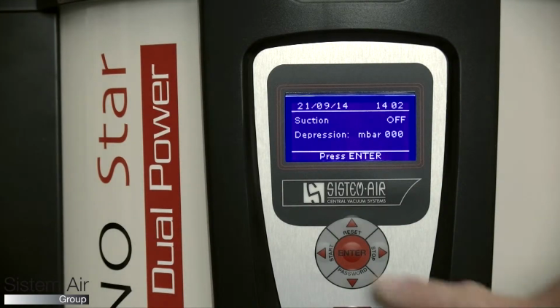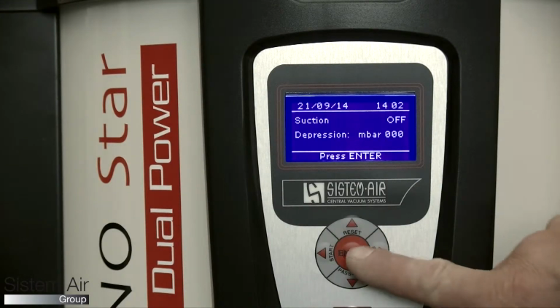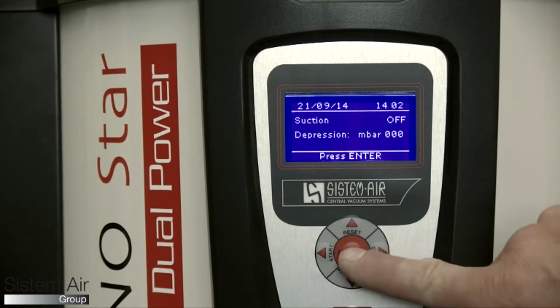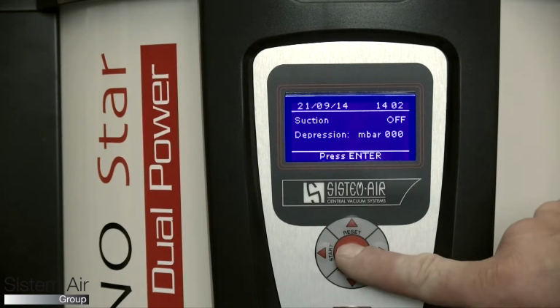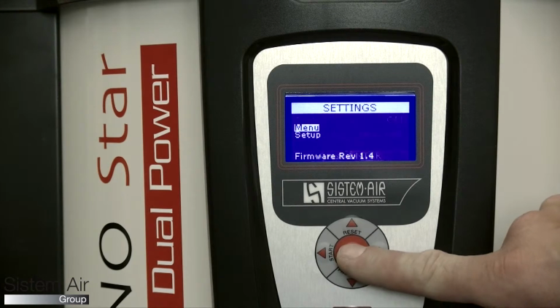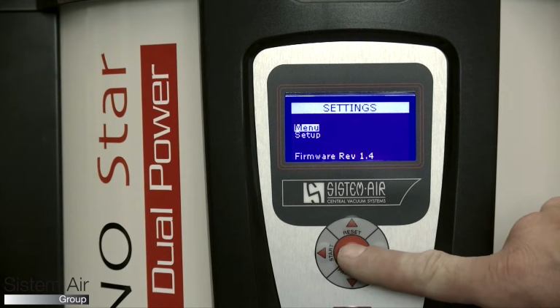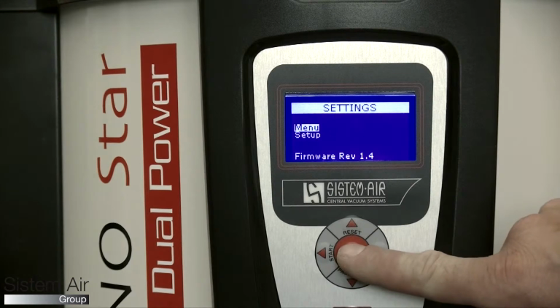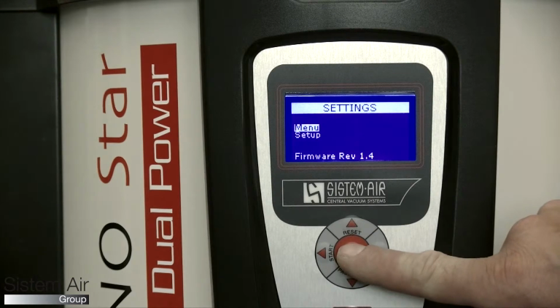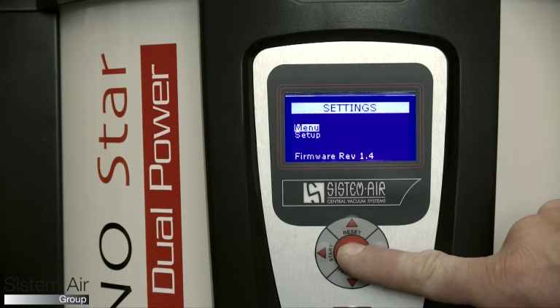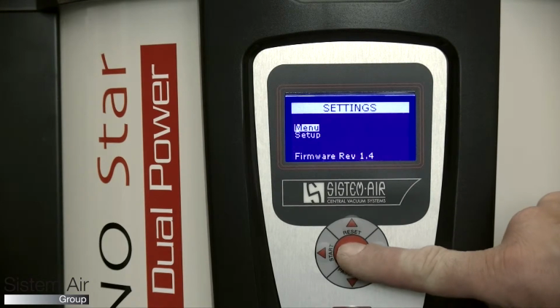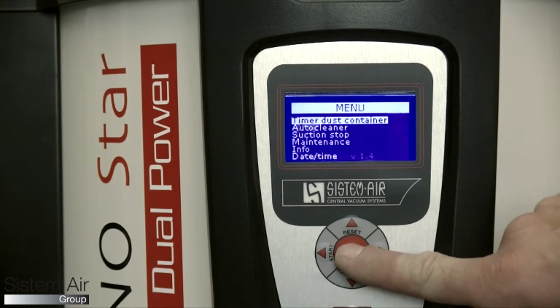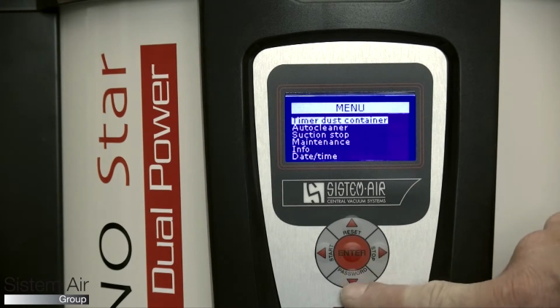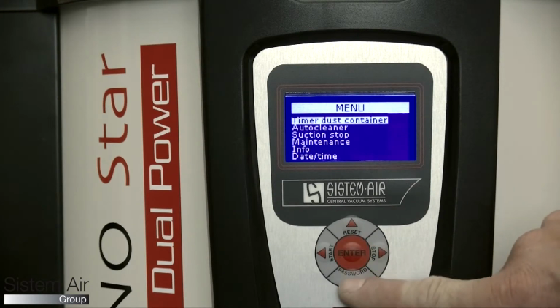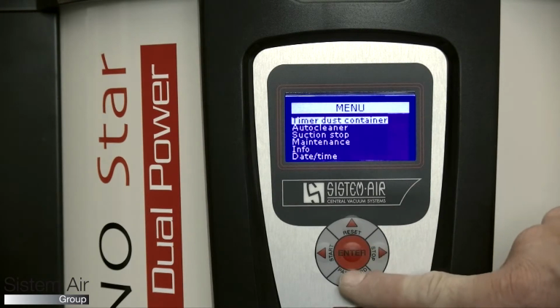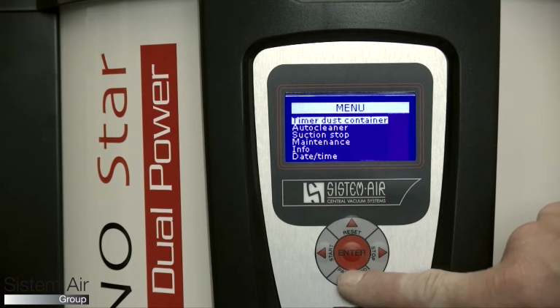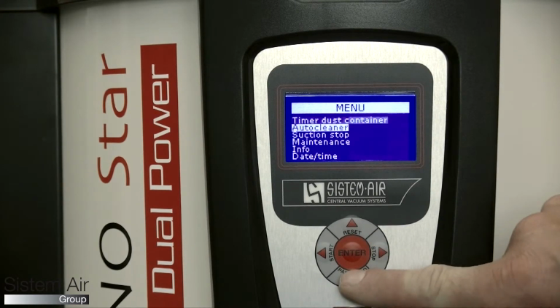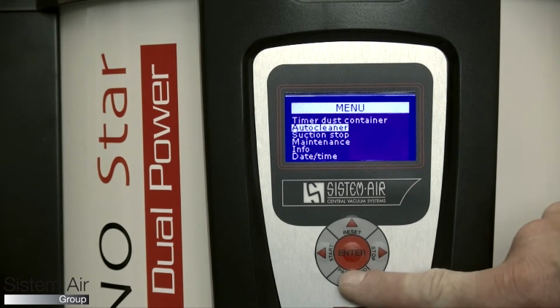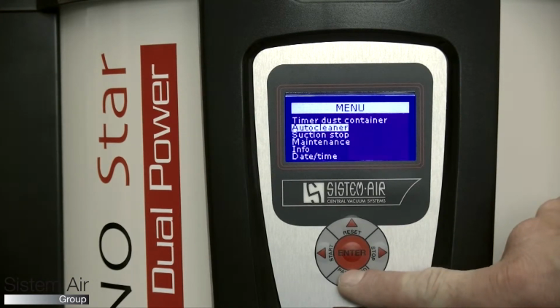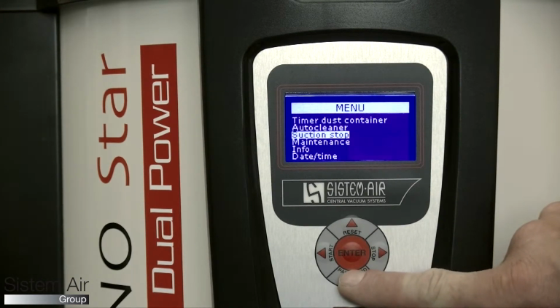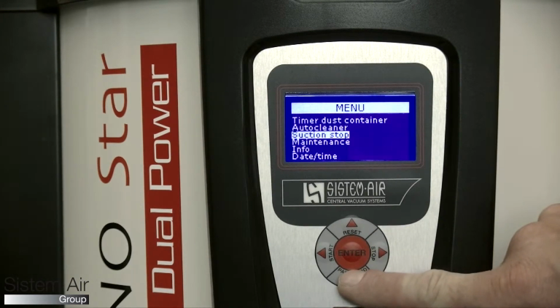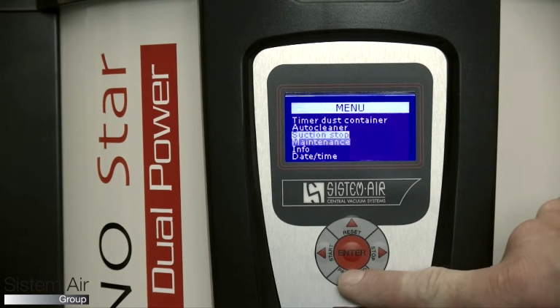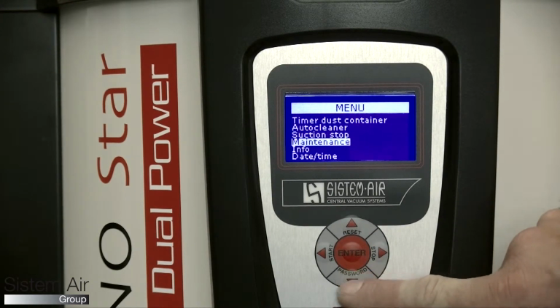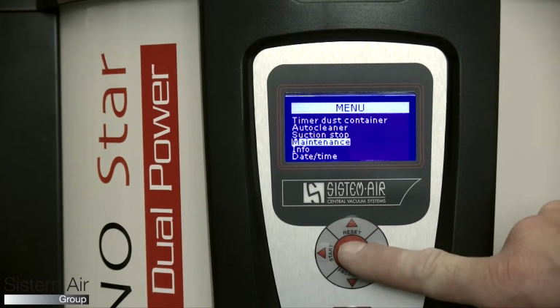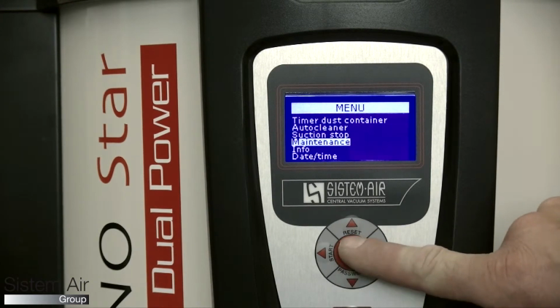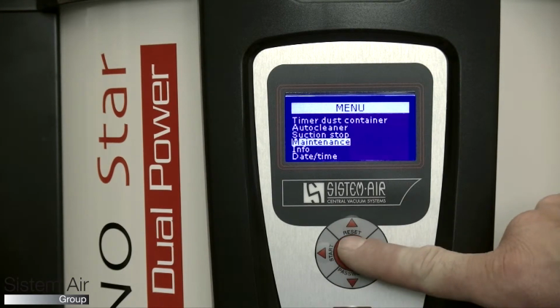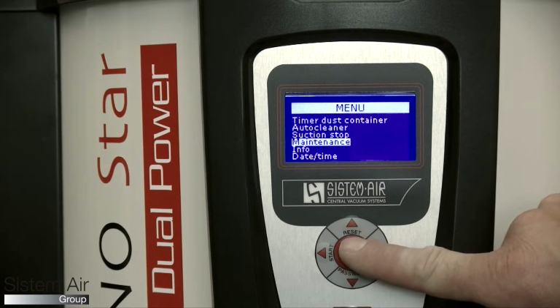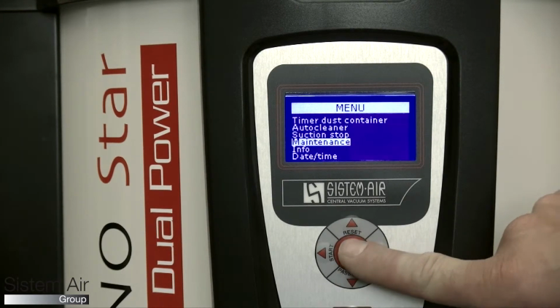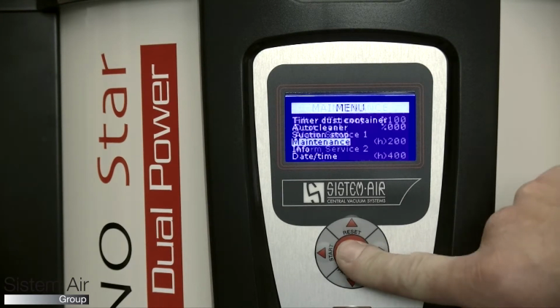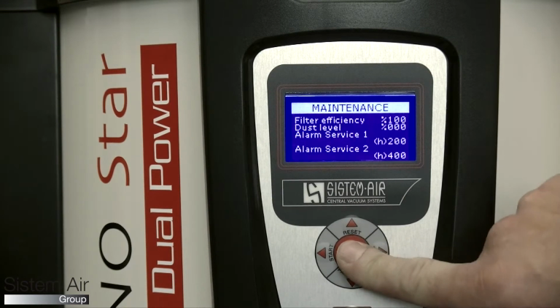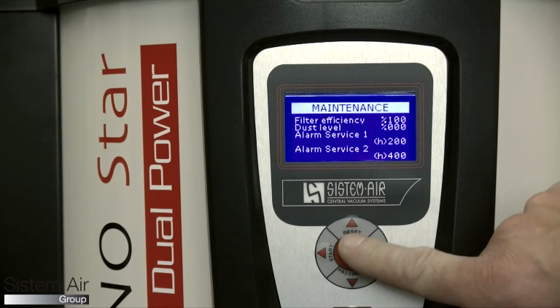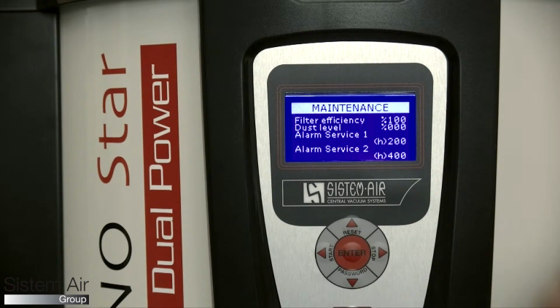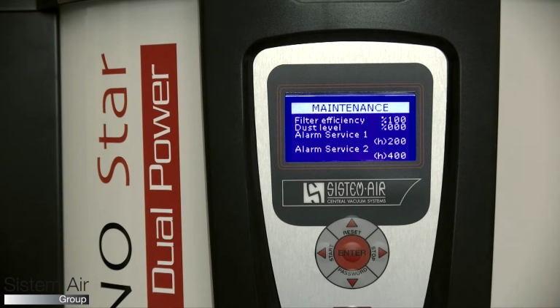Control board with display. It is possible to check the vacuum unit condition and maintenance requirements.